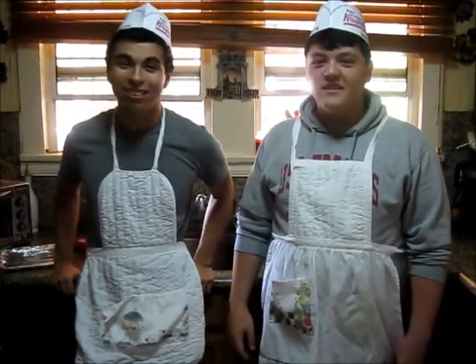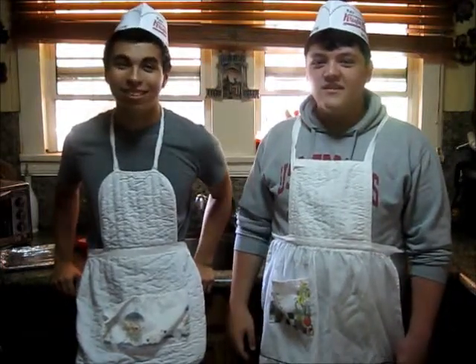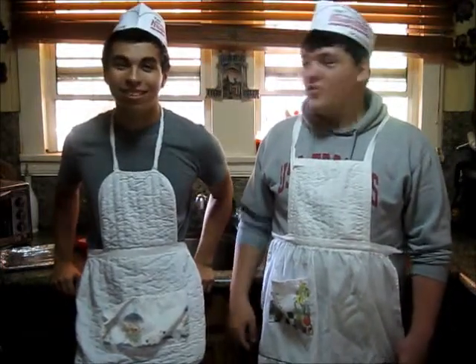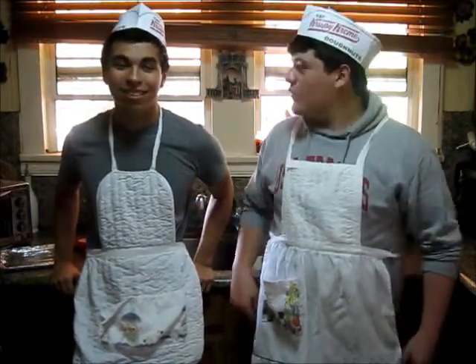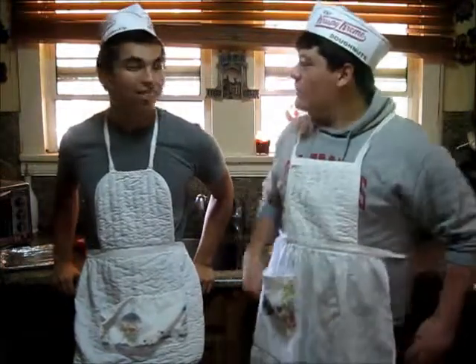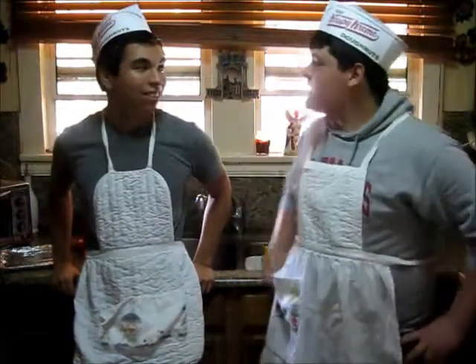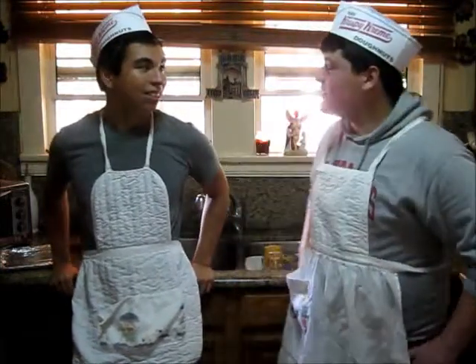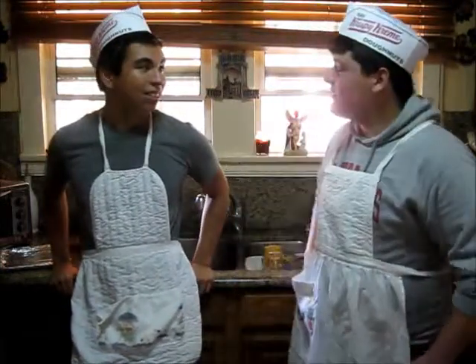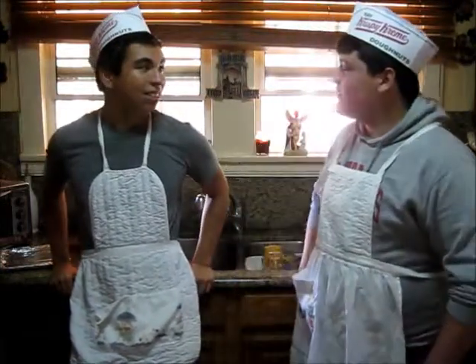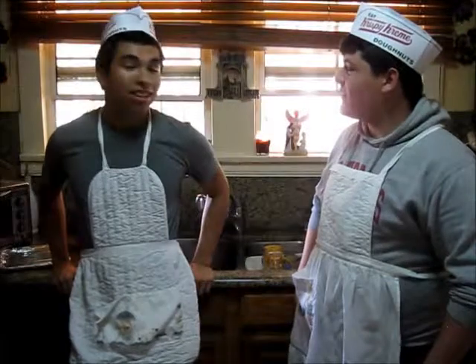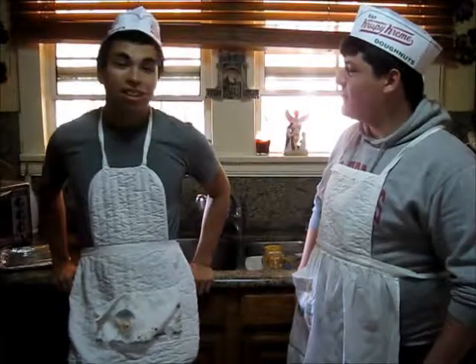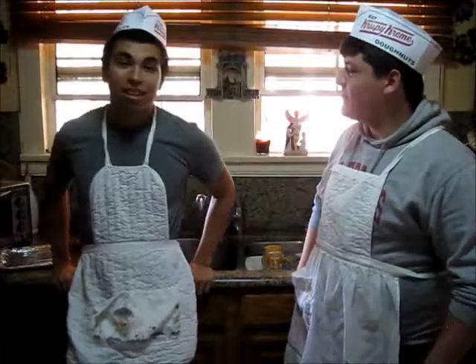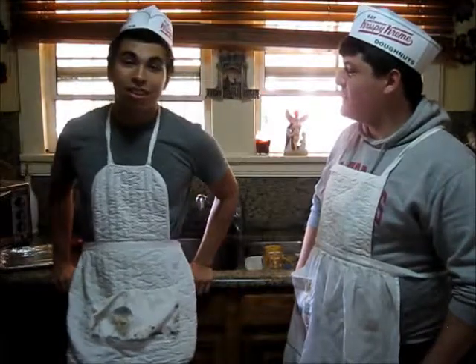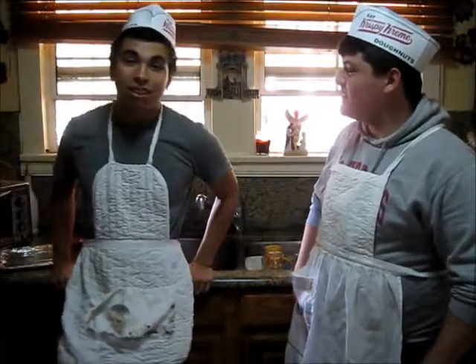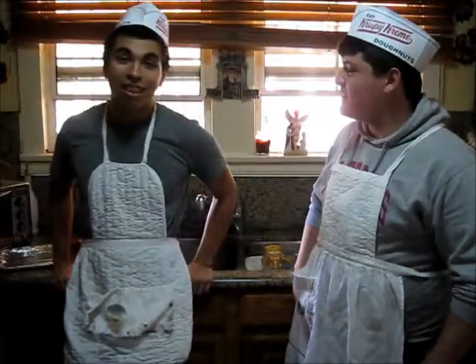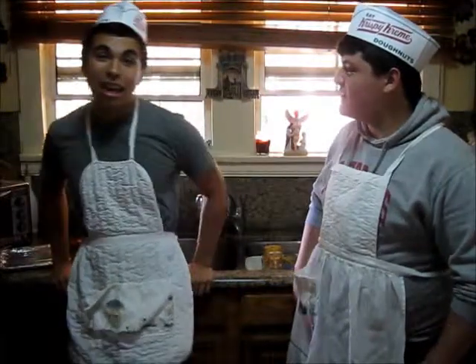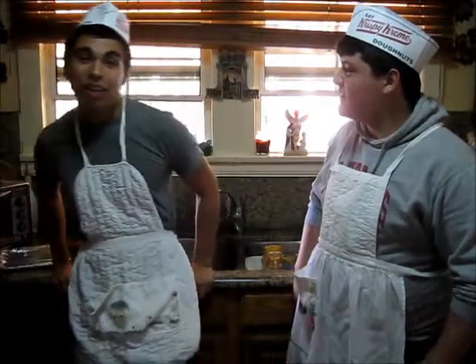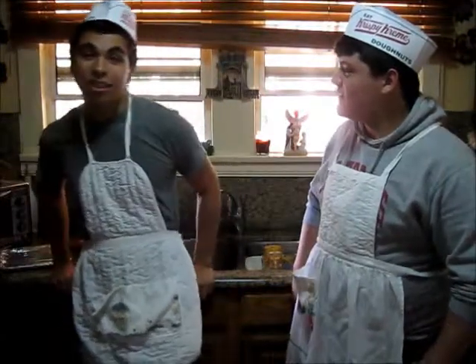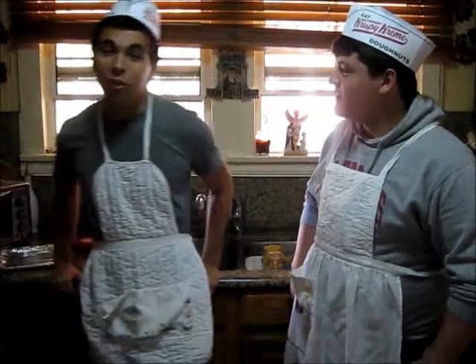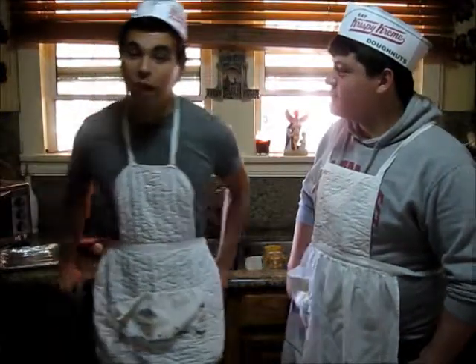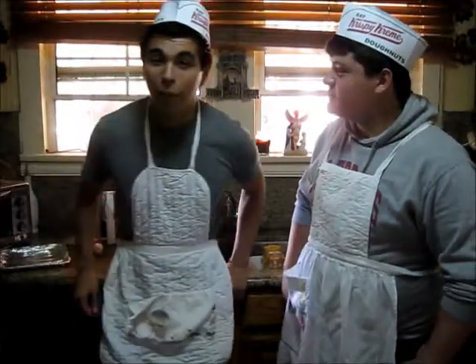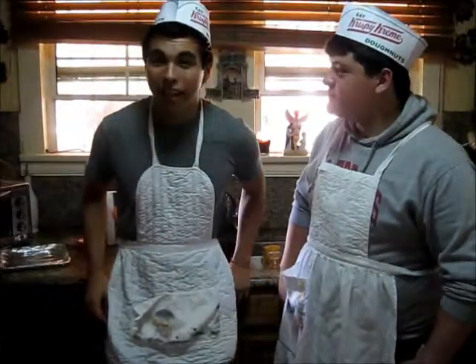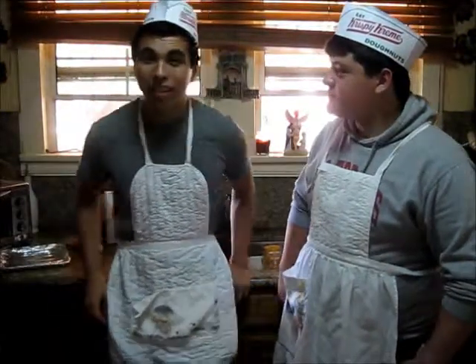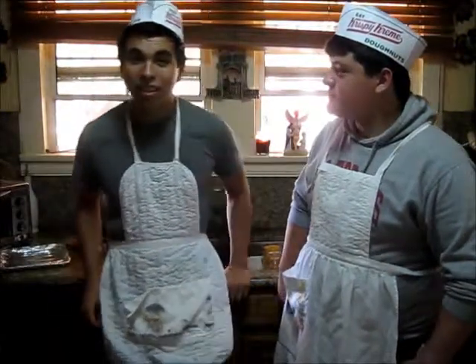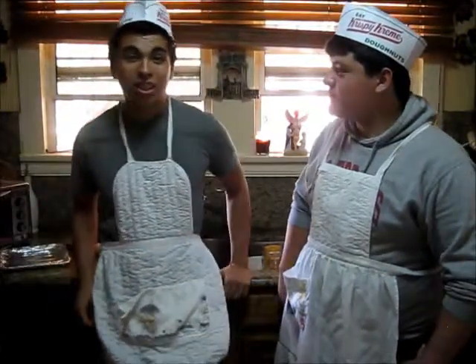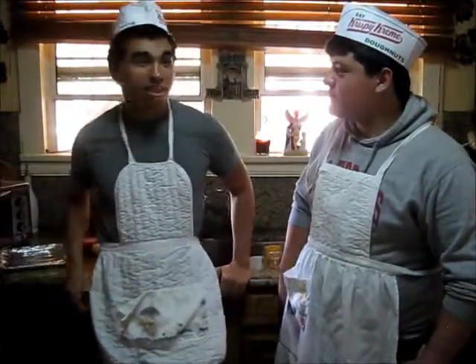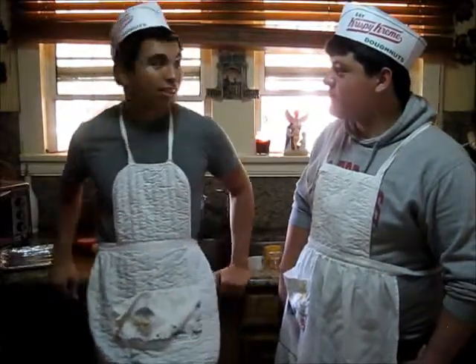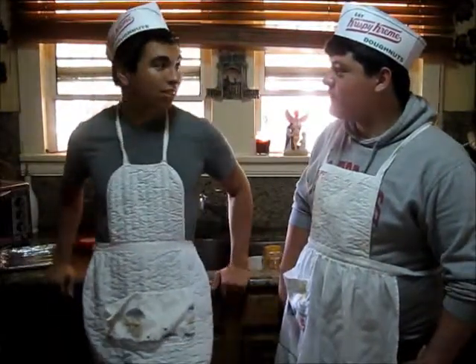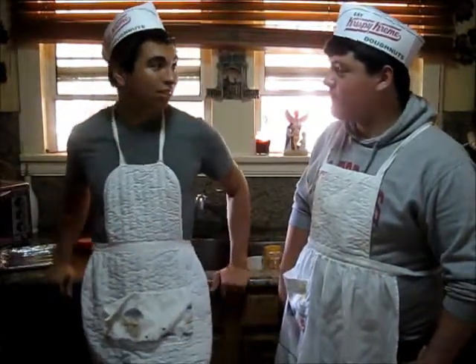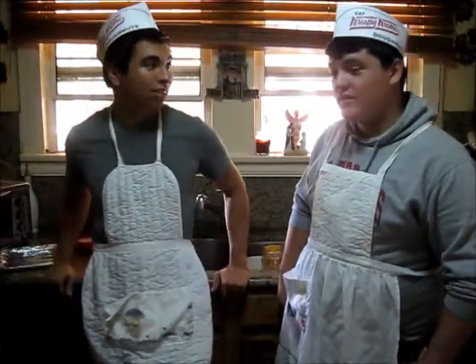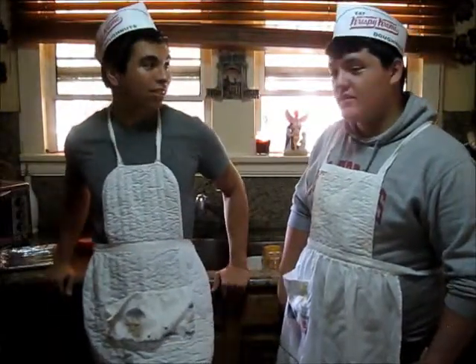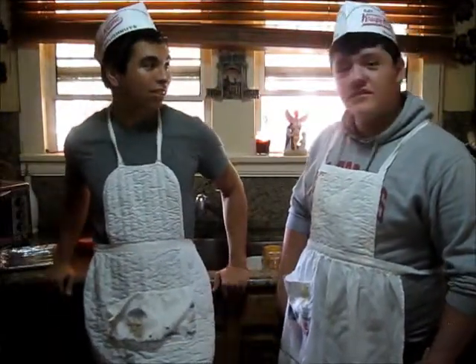So, what are we making today, Emmanuel? Well, today, you see, we are baking cookies. Oh, that's nice.